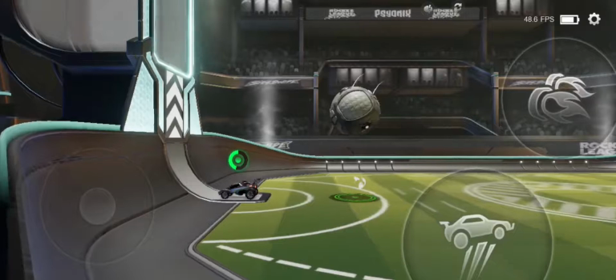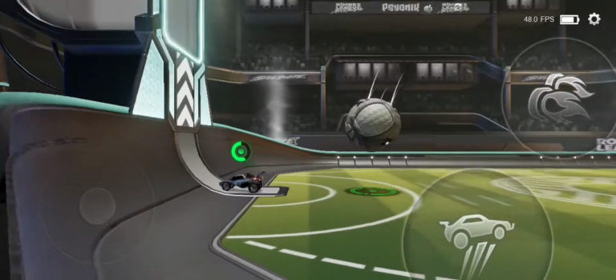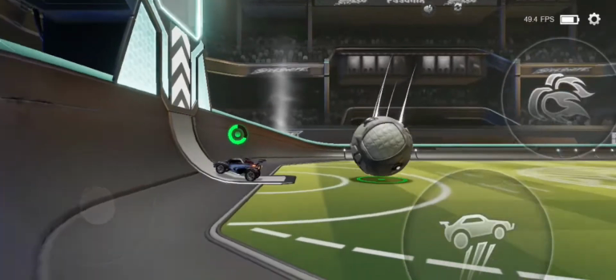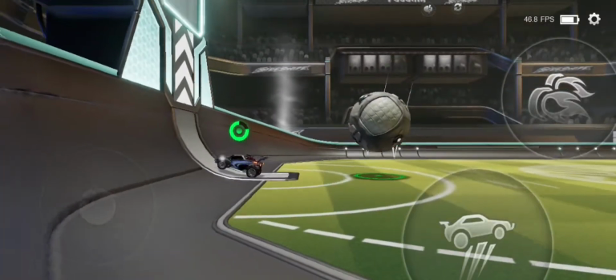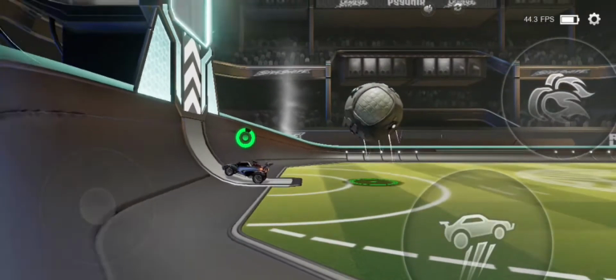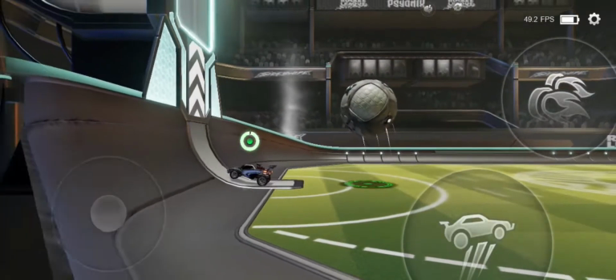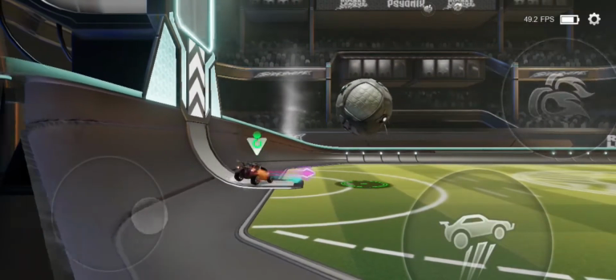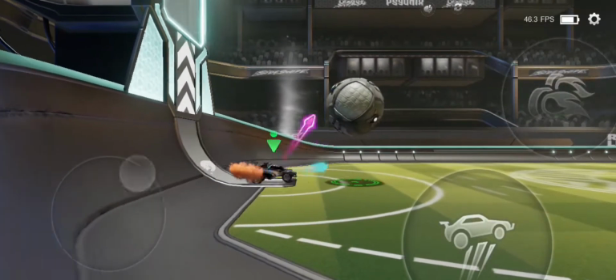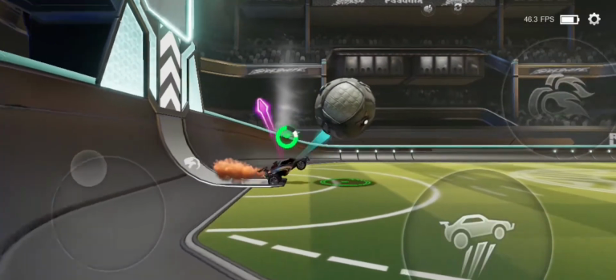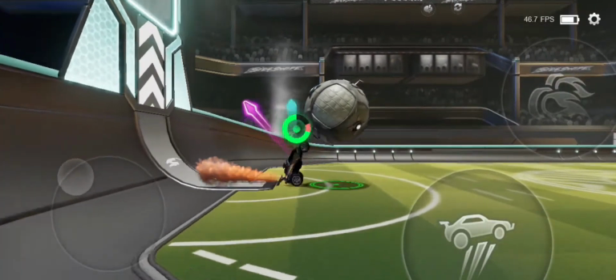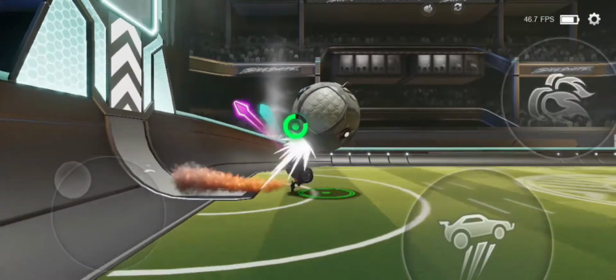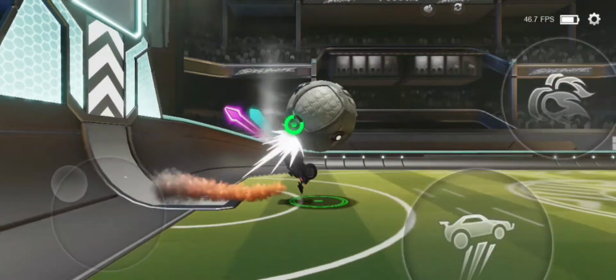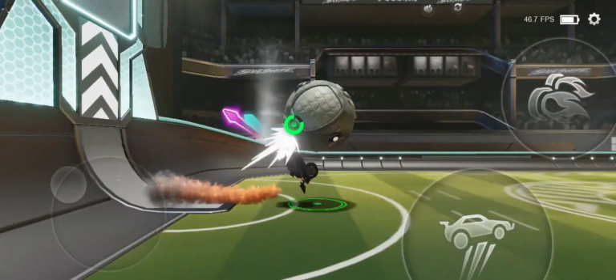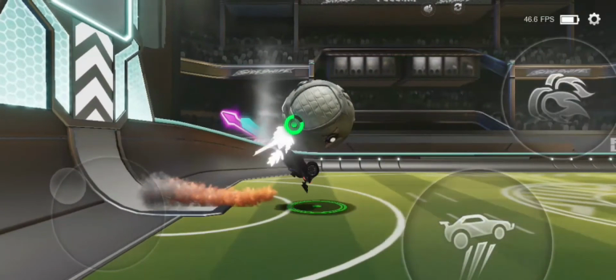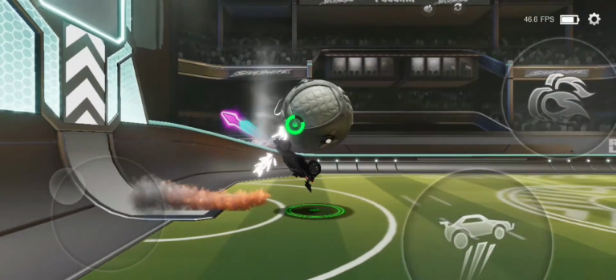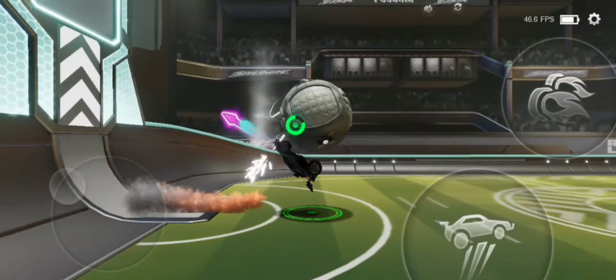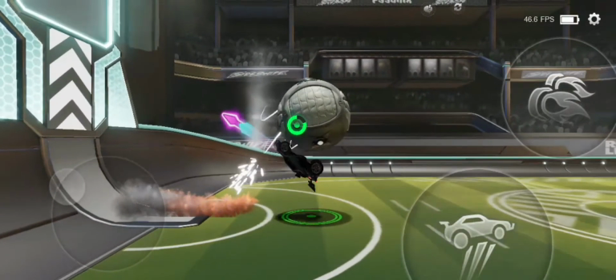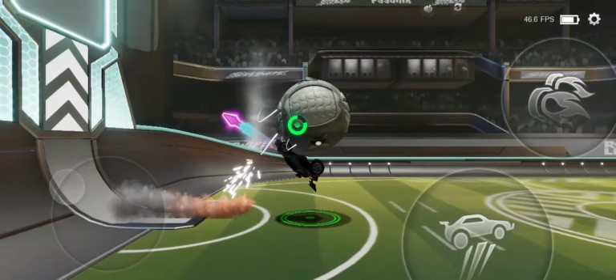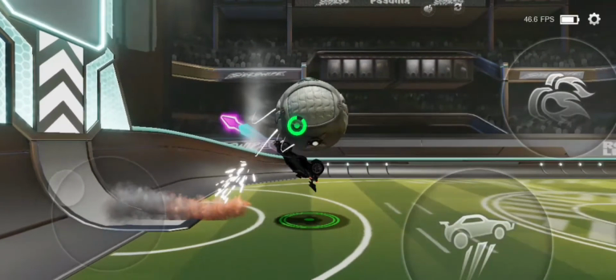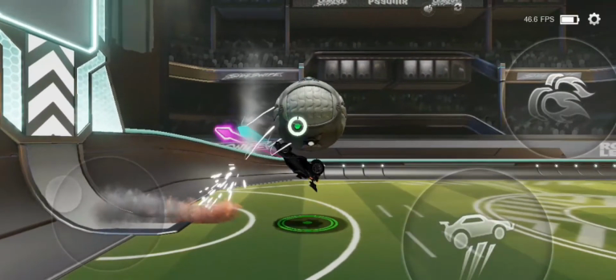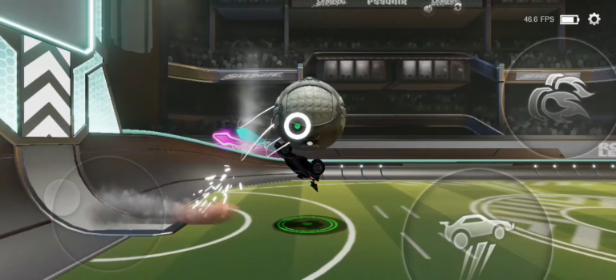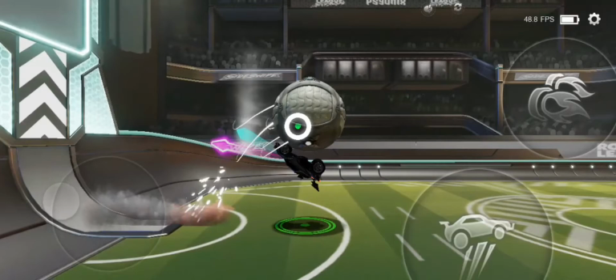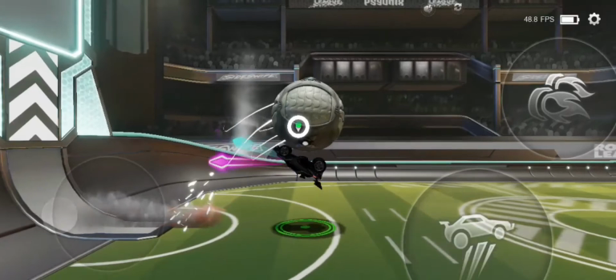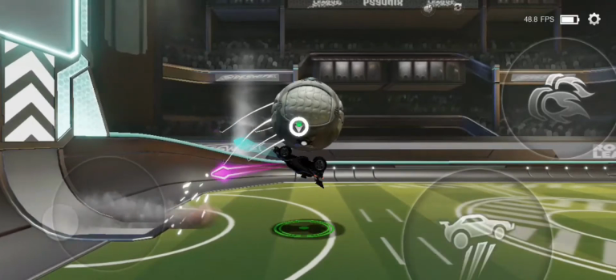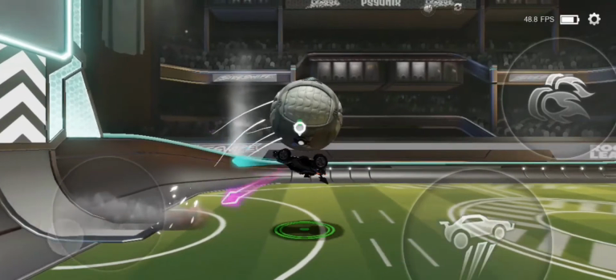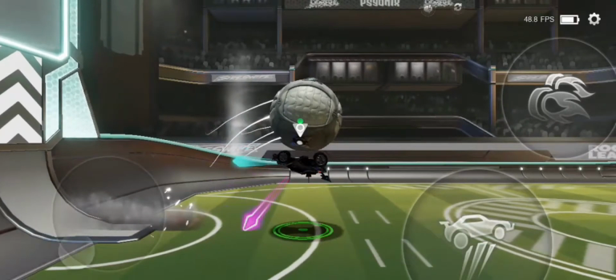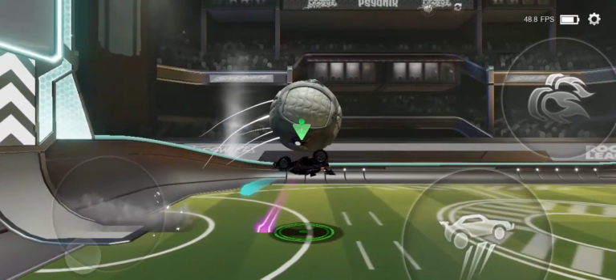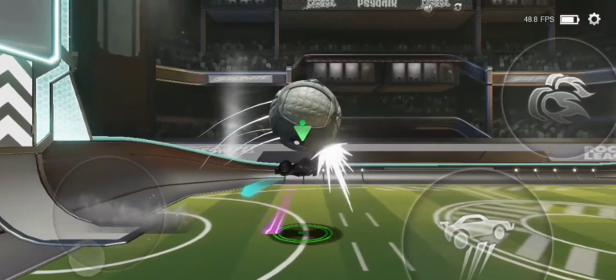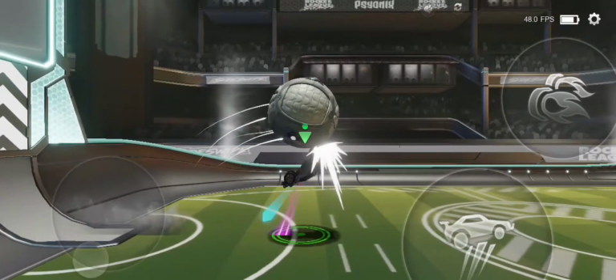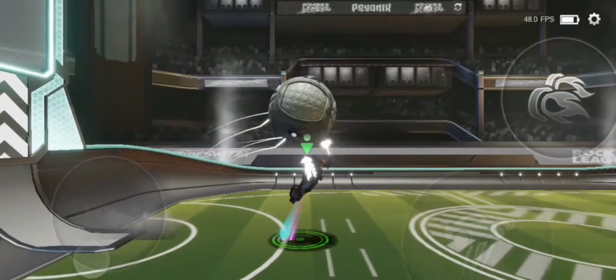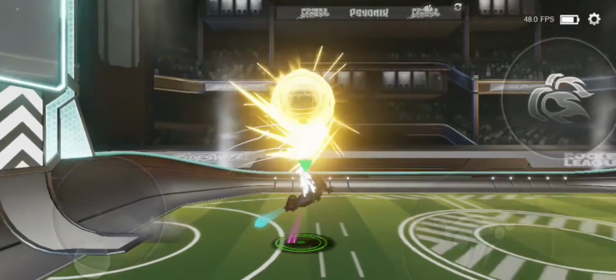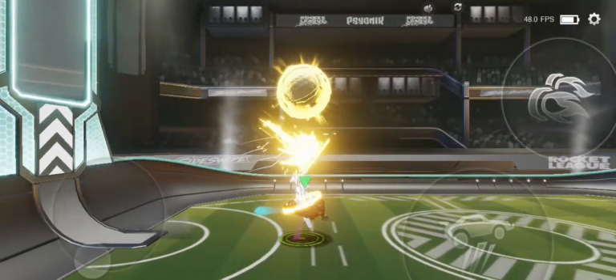So what you want to do is run towards the ball, flat out your car then turn 180 degrees, then jump.